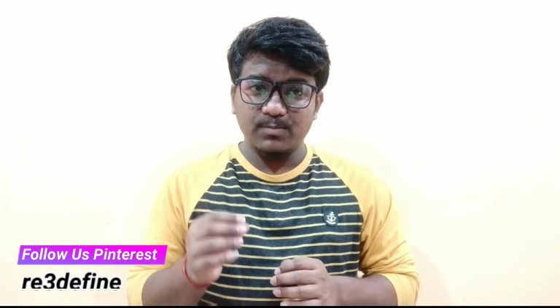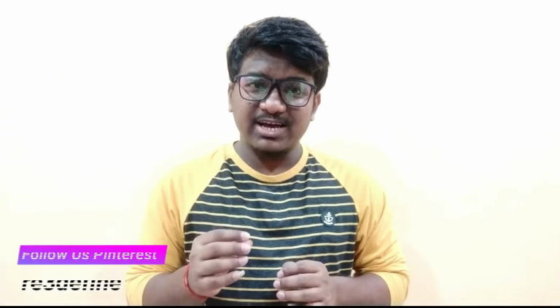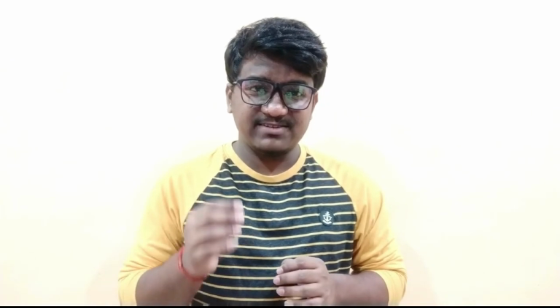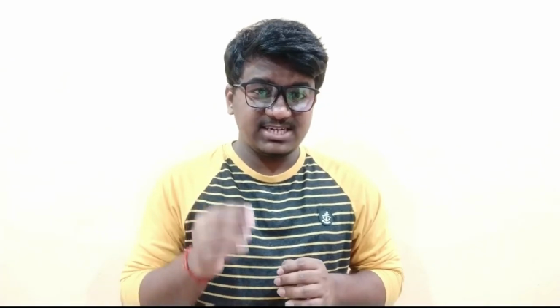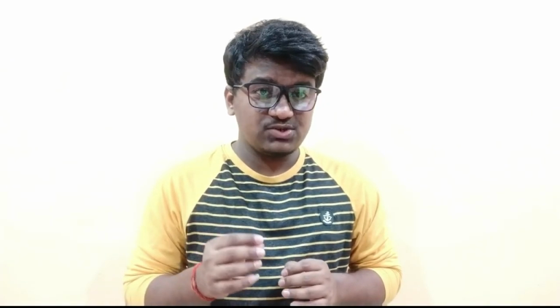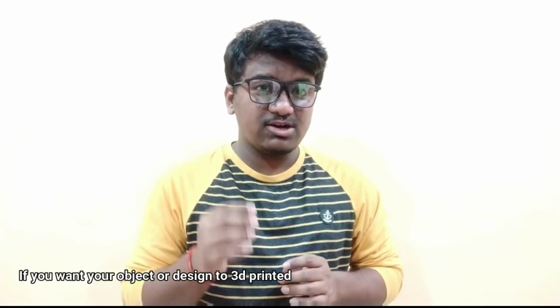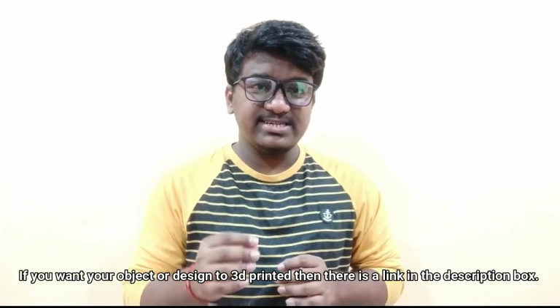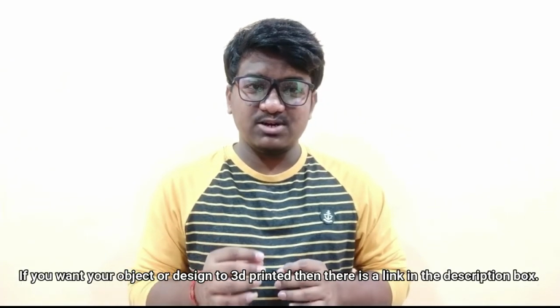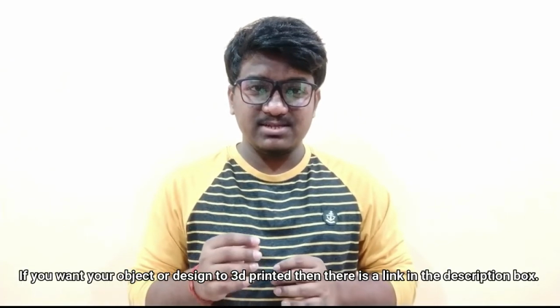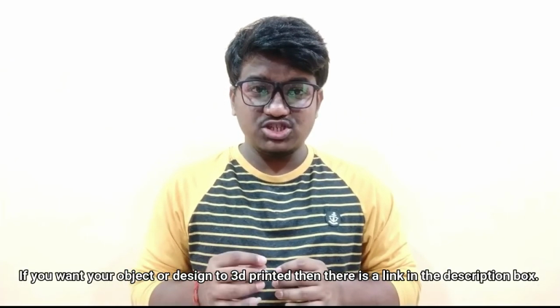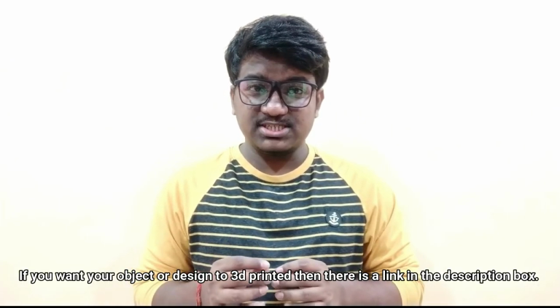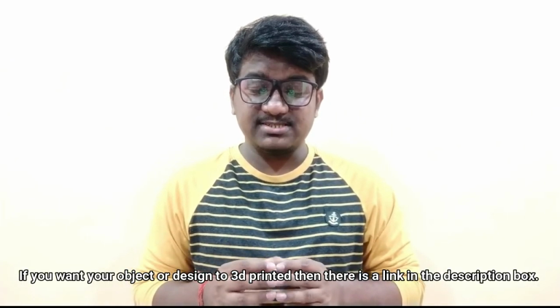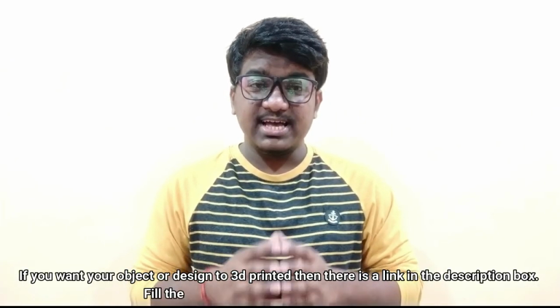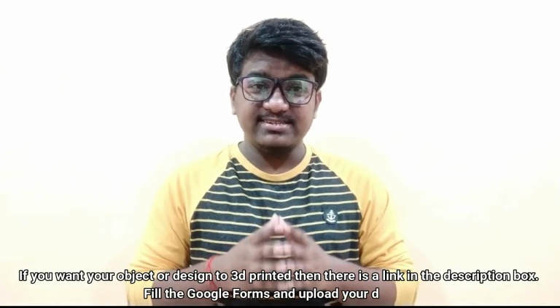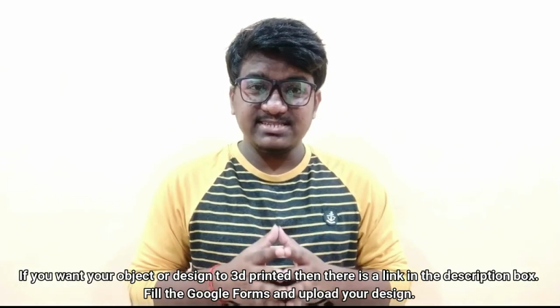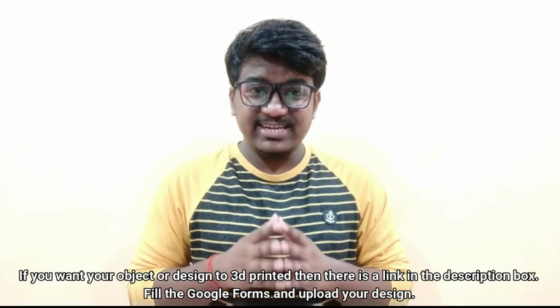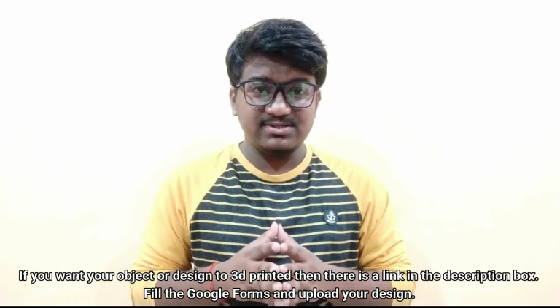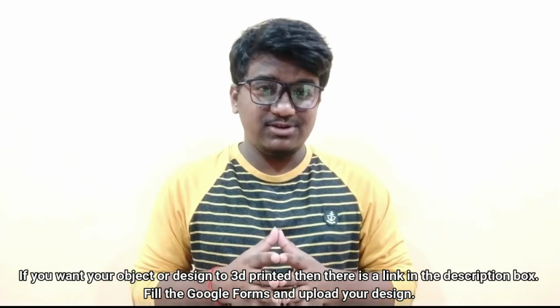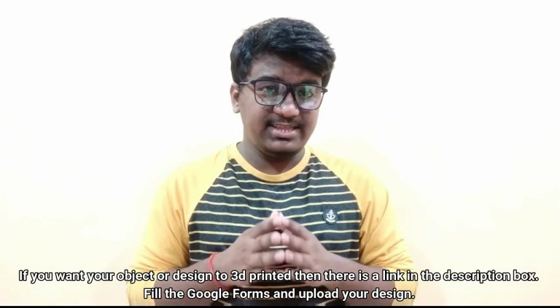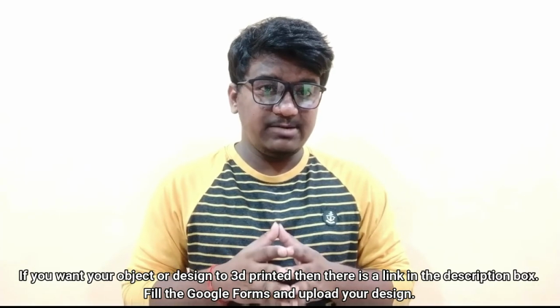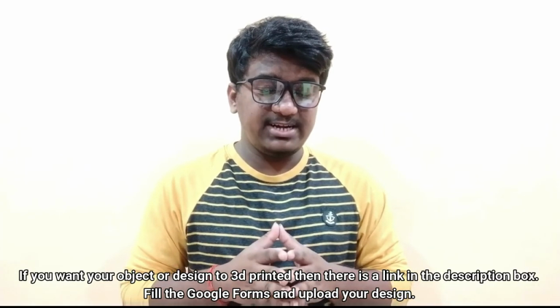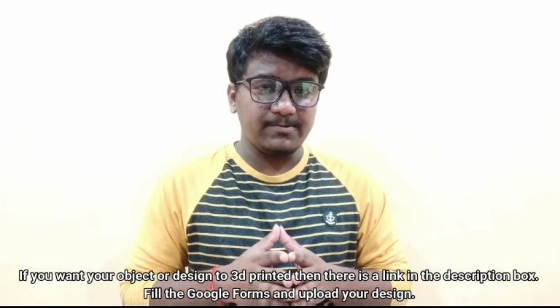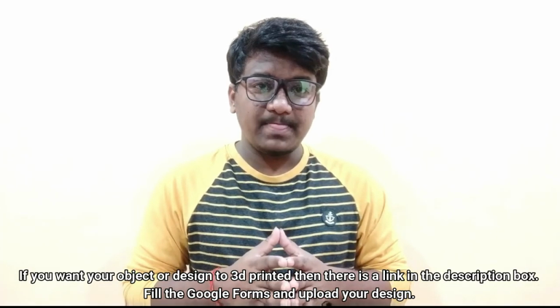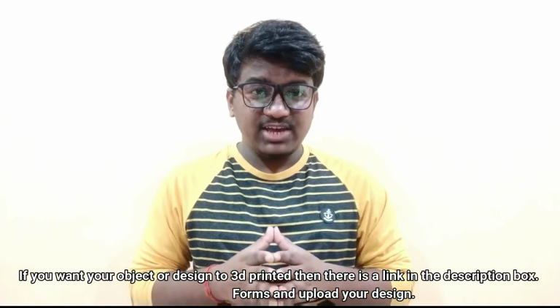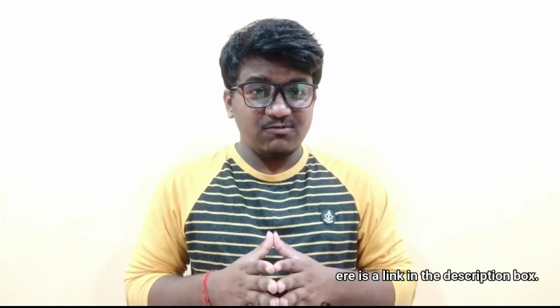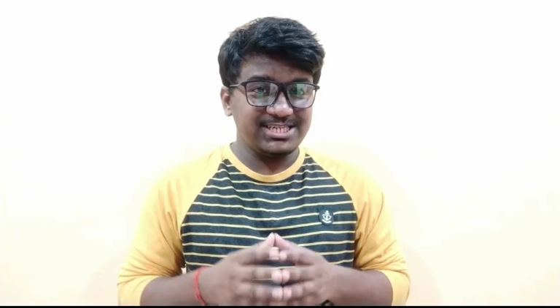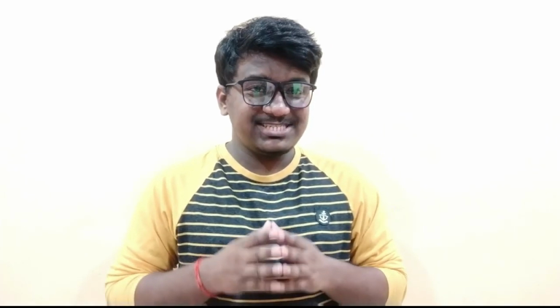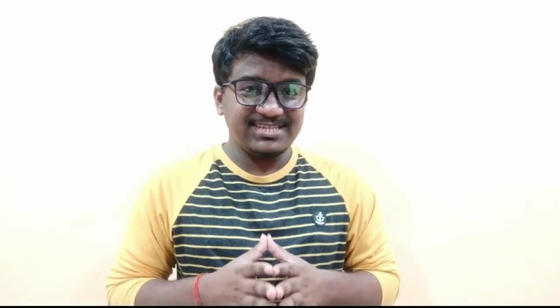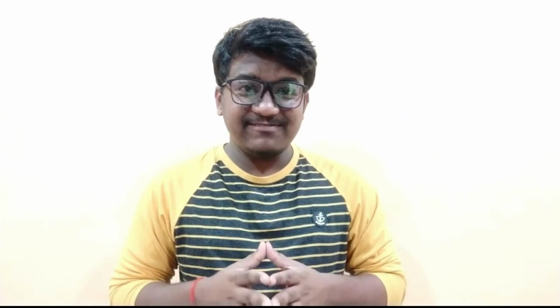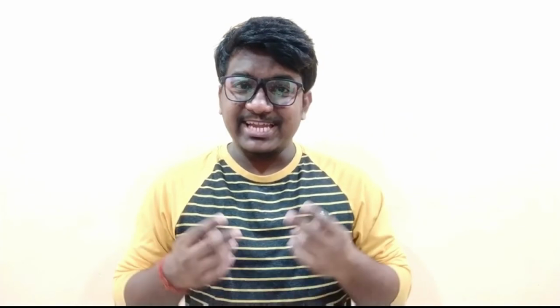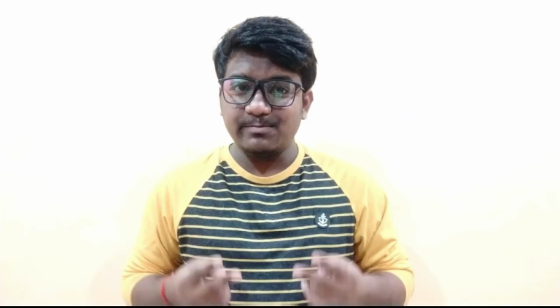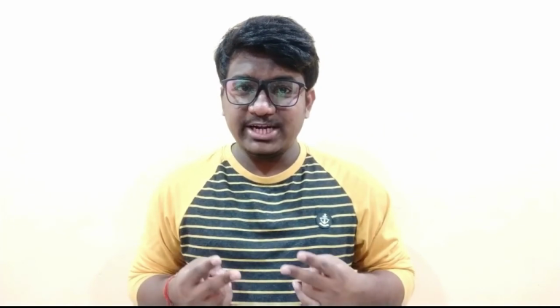I hope you guys have understood the concept of support structures, as it is very useful in 3D printing. Thank you for watching. Stay safe and keep printing.